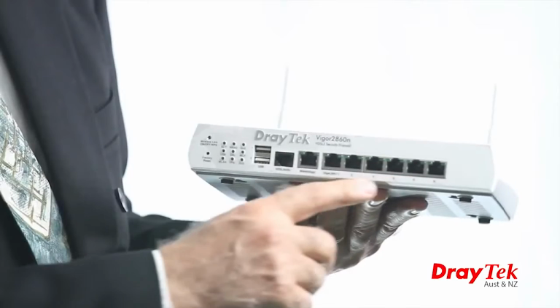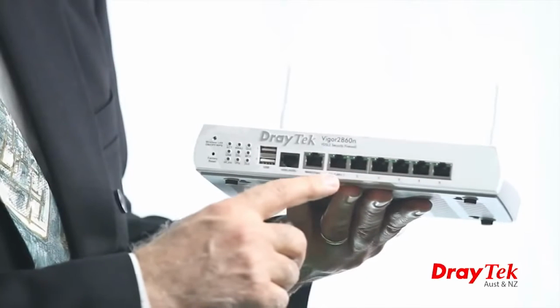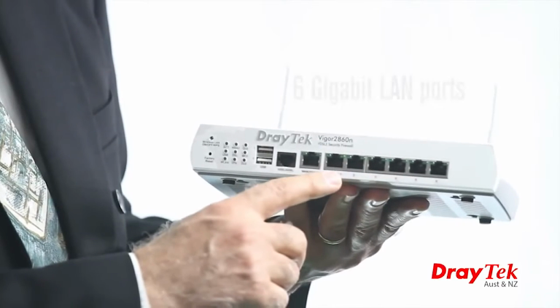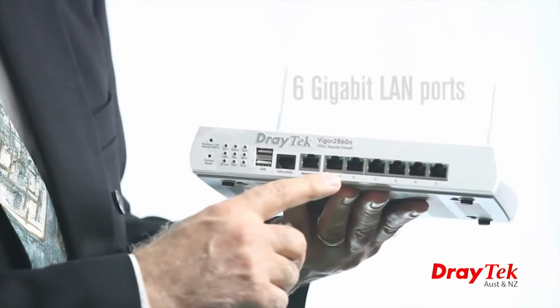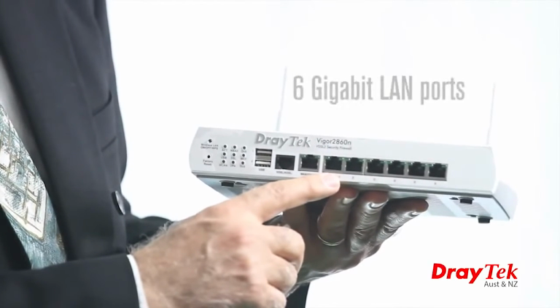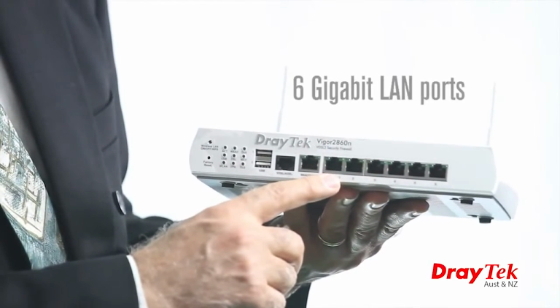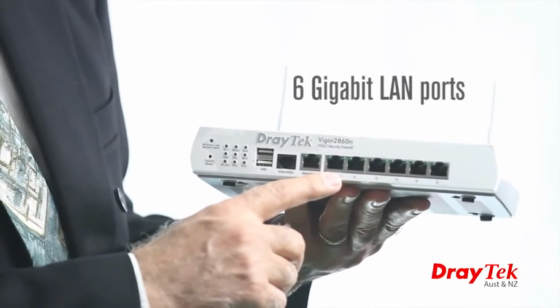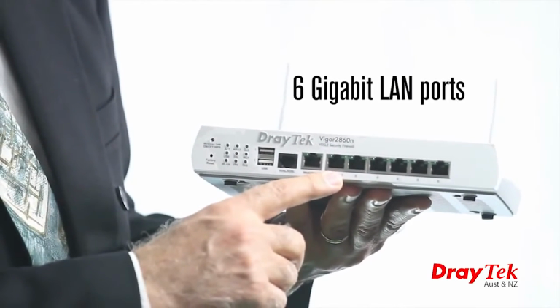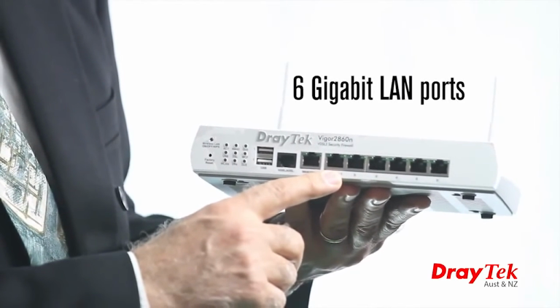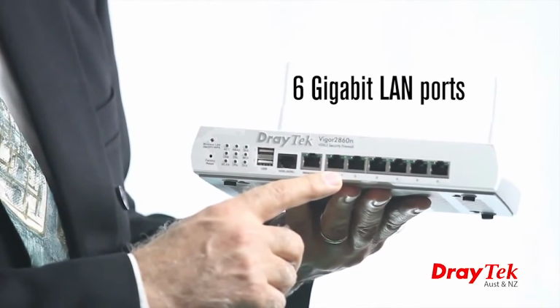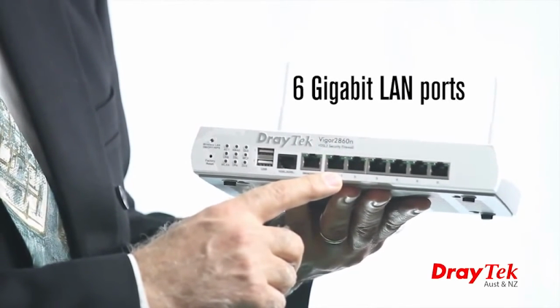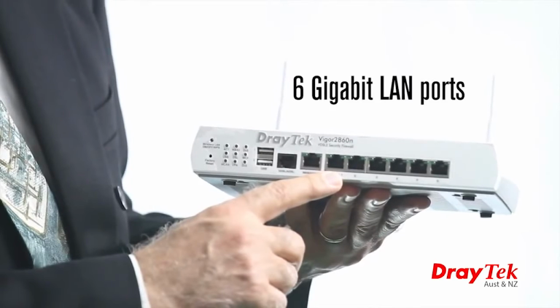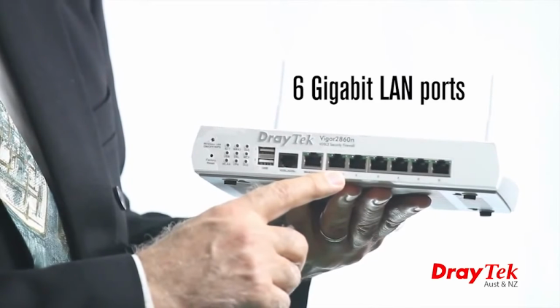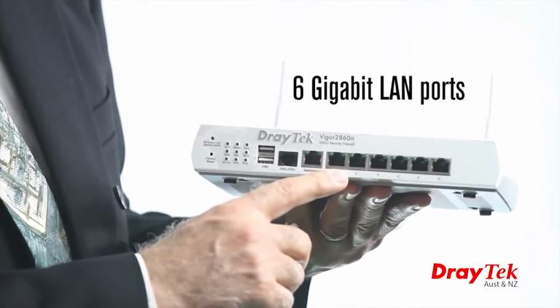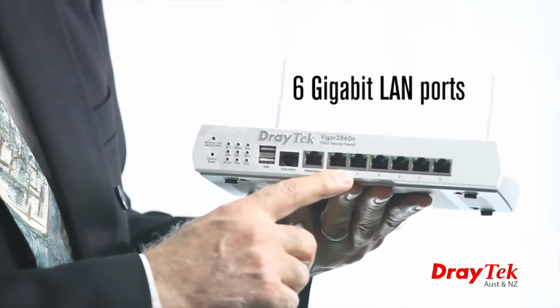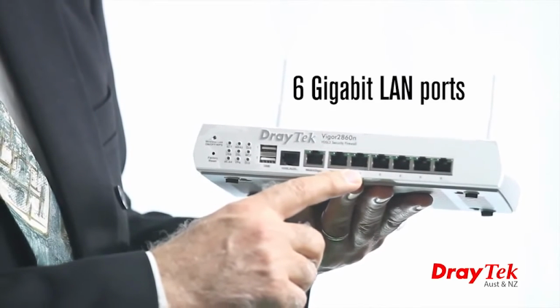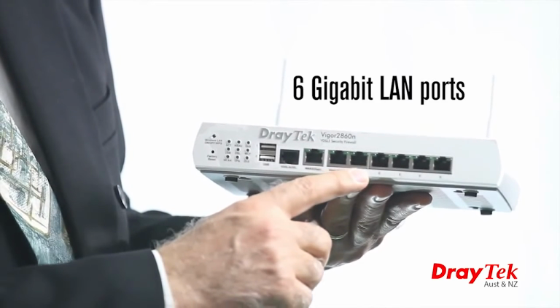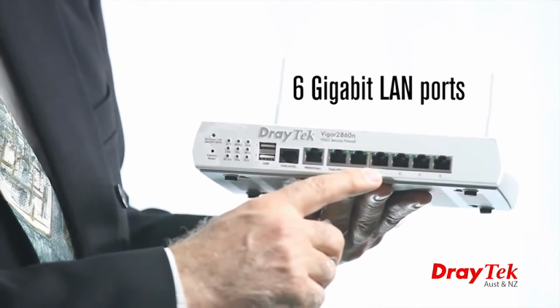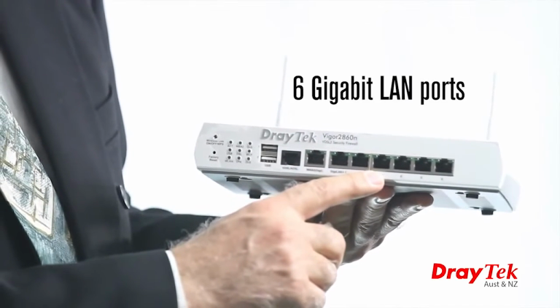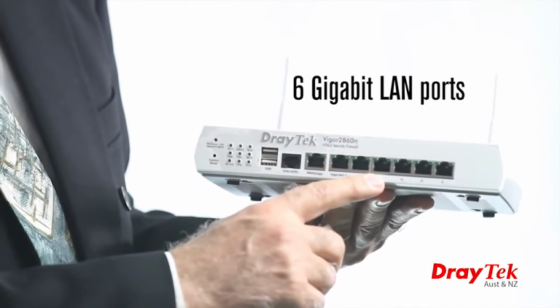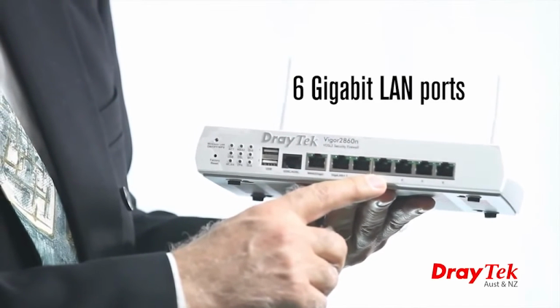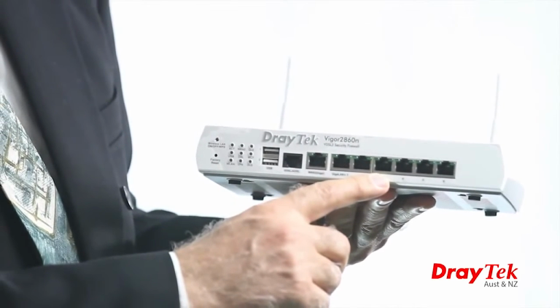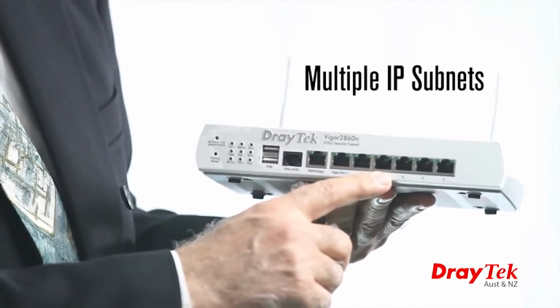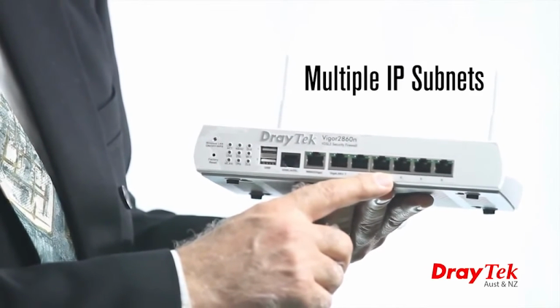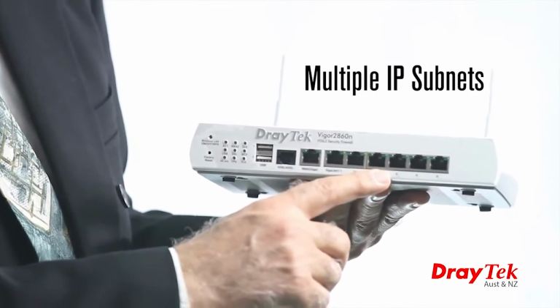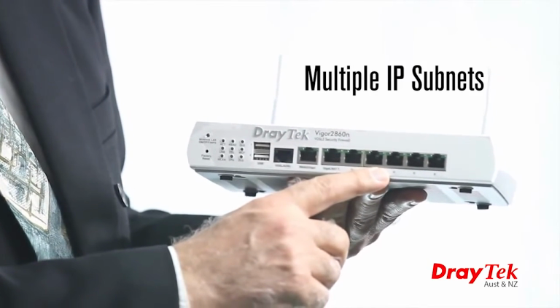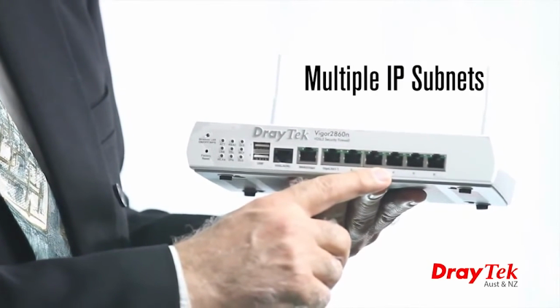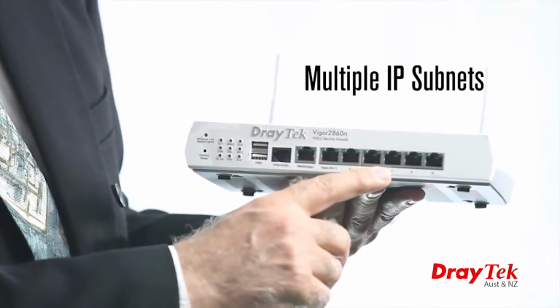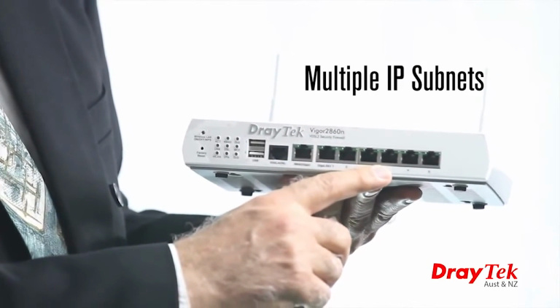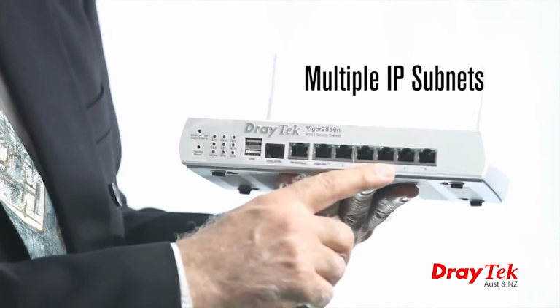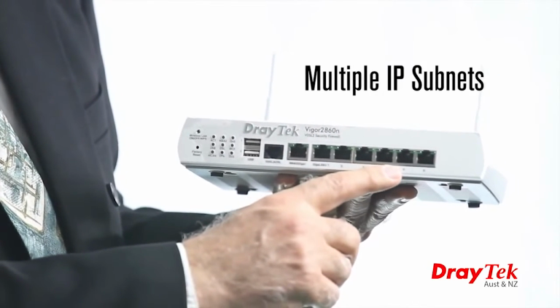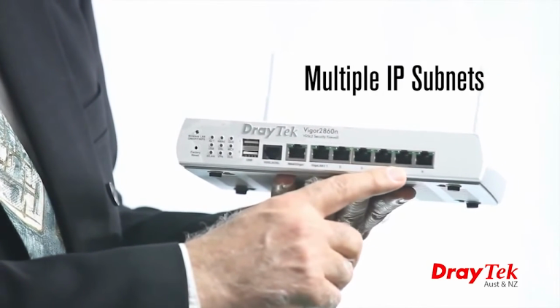The 6 gigabit LAN ports can be assigned to one of four VLANs, utilizing multiple IP subnets.